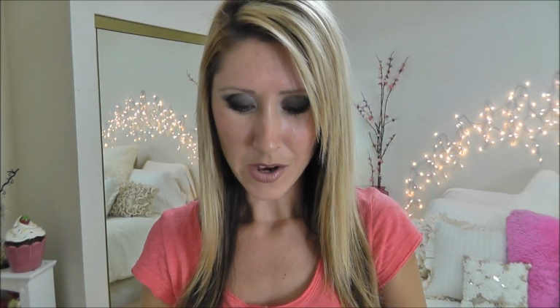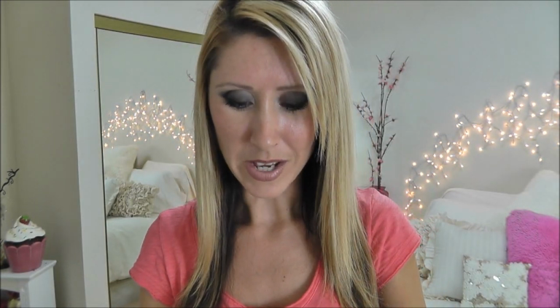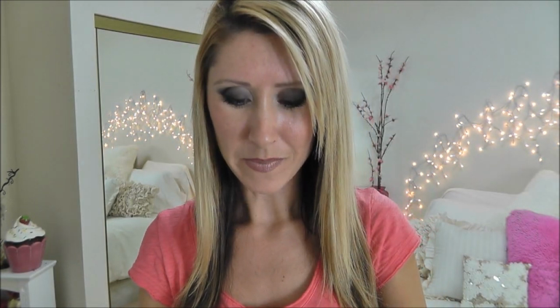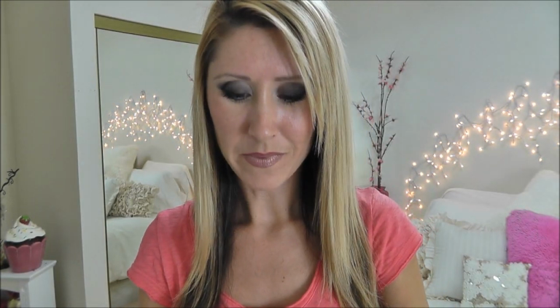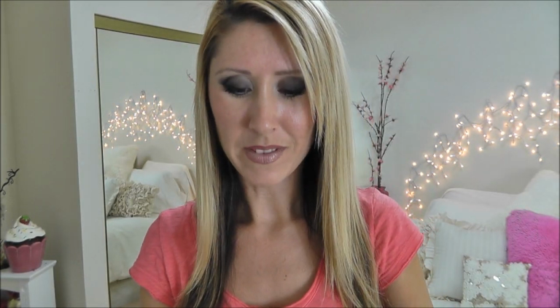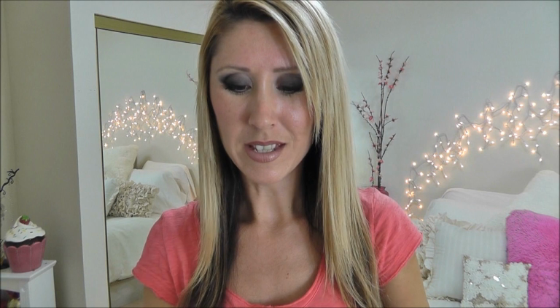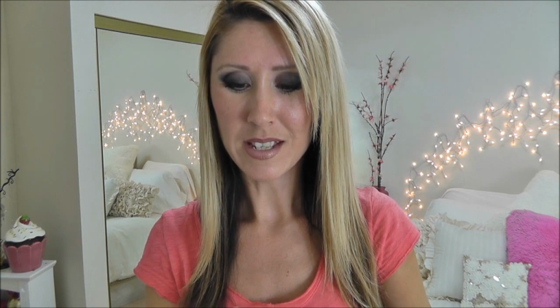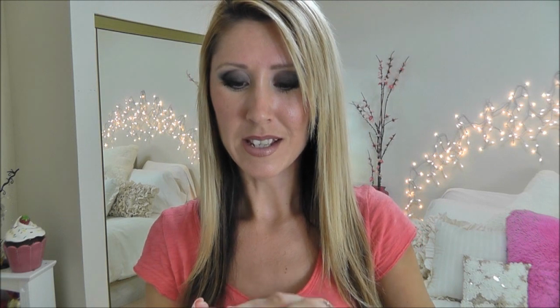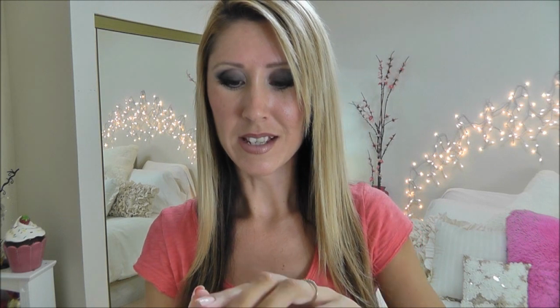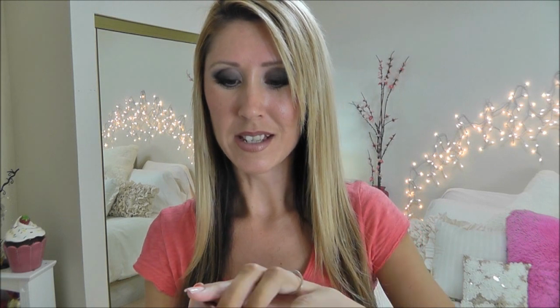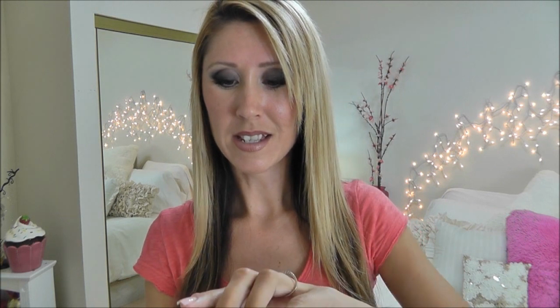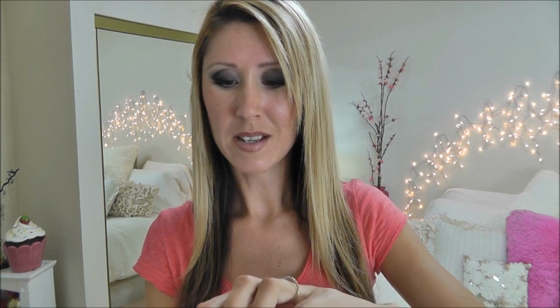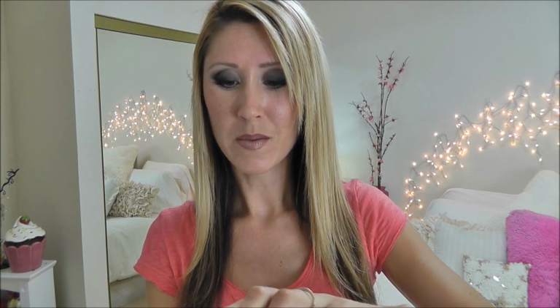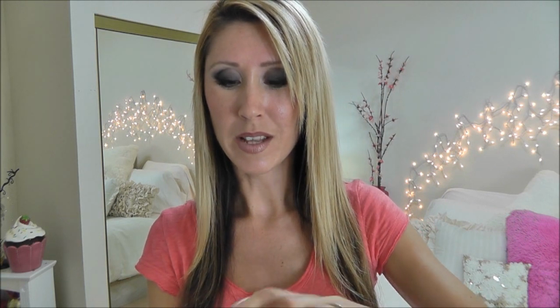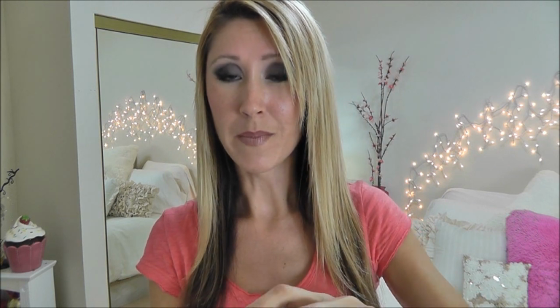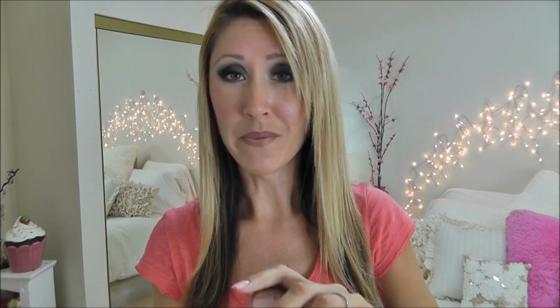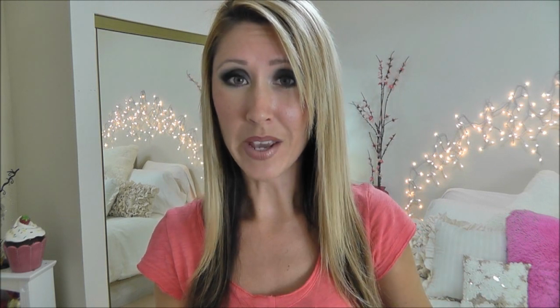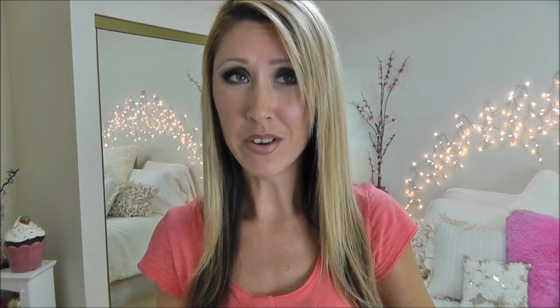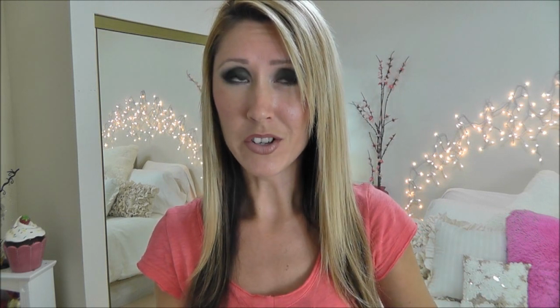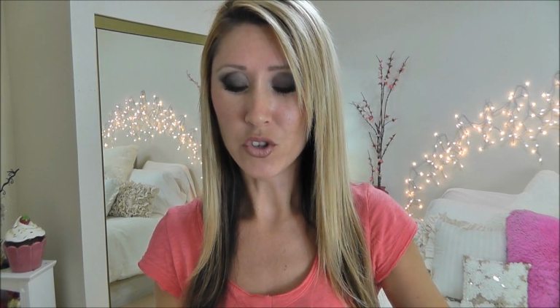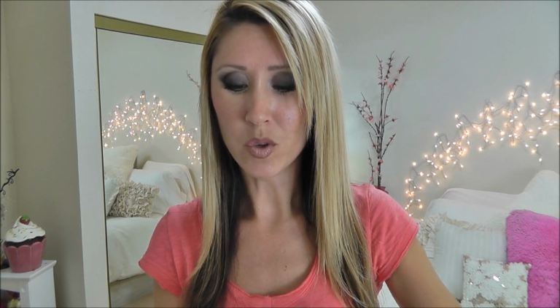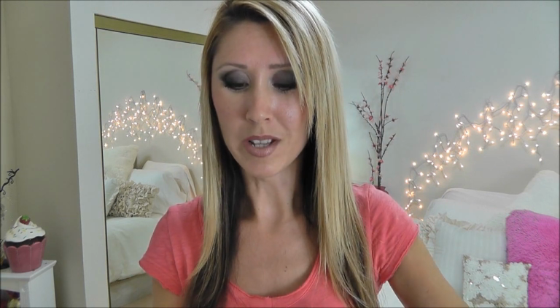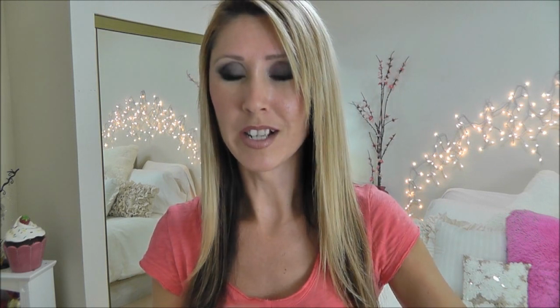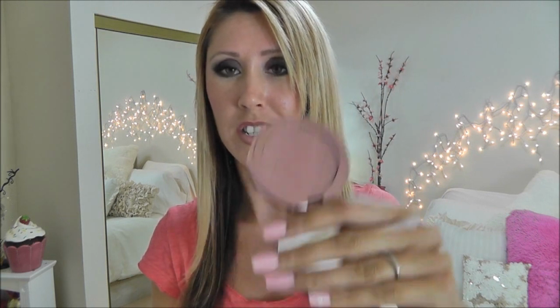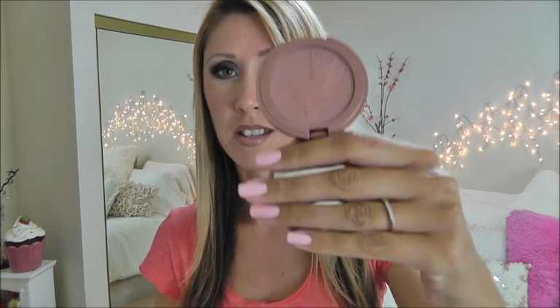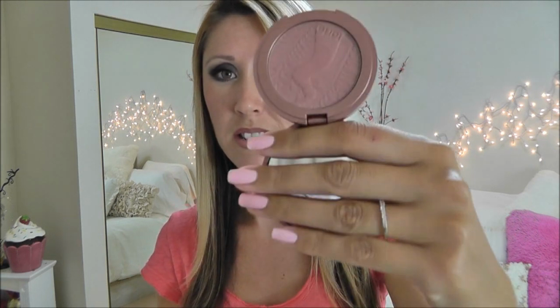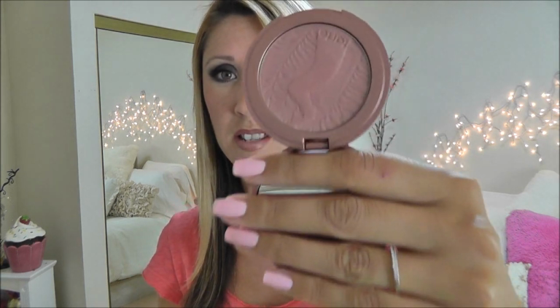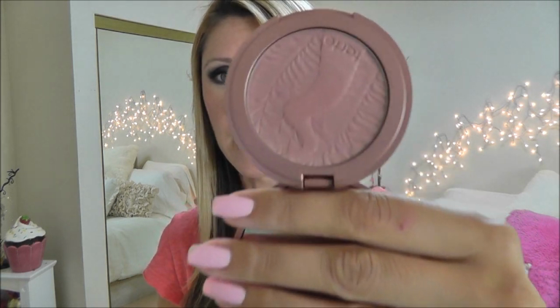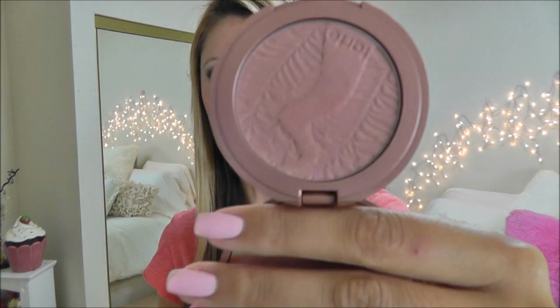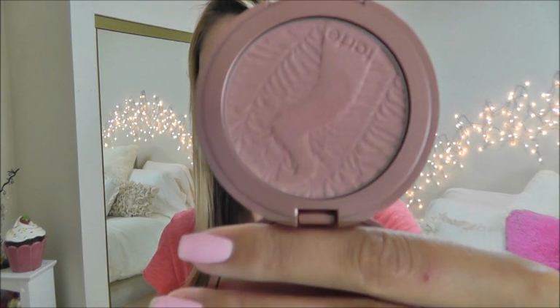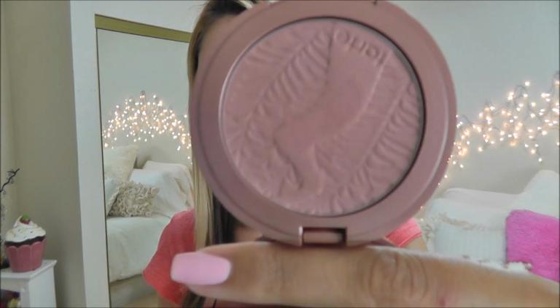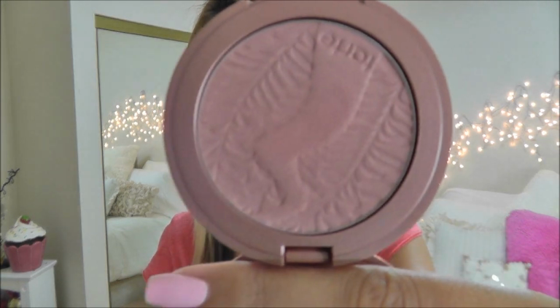This is like my favorite neutral blush — this is Exposed.